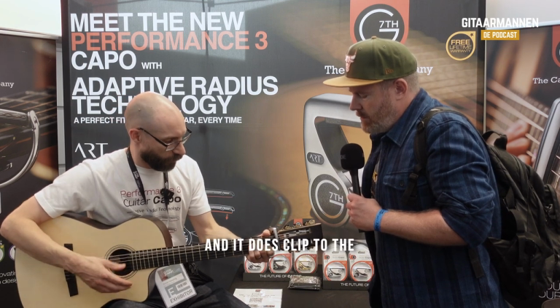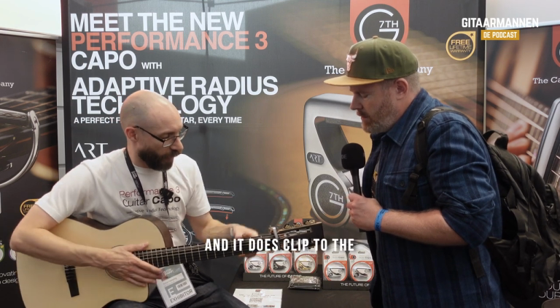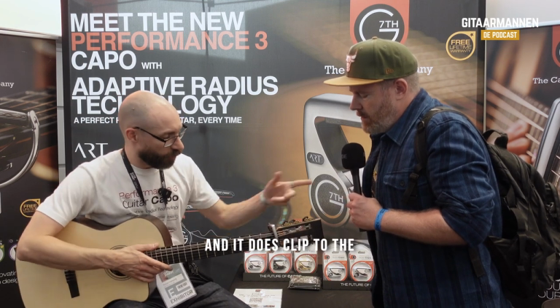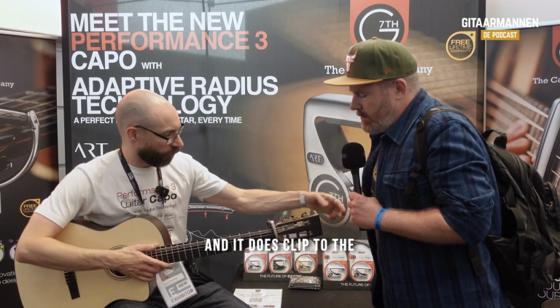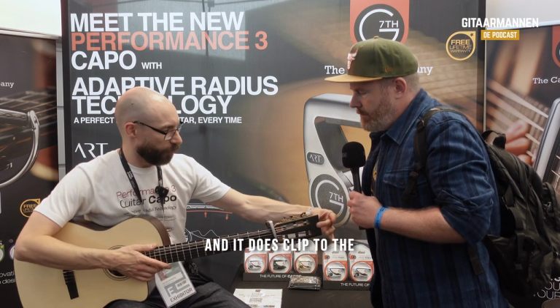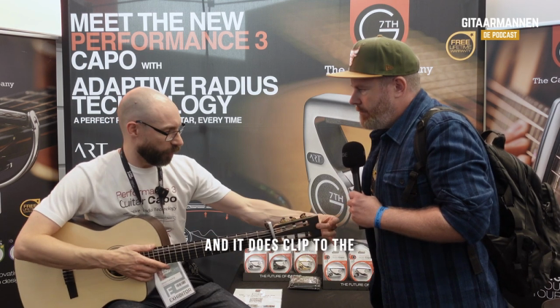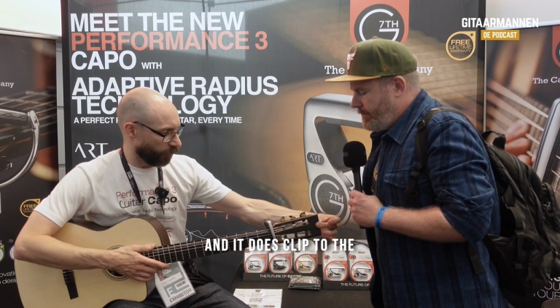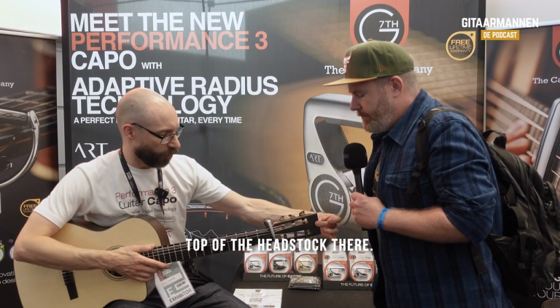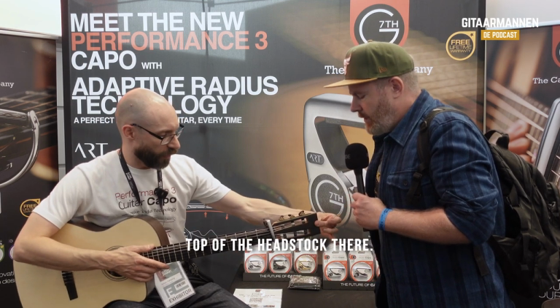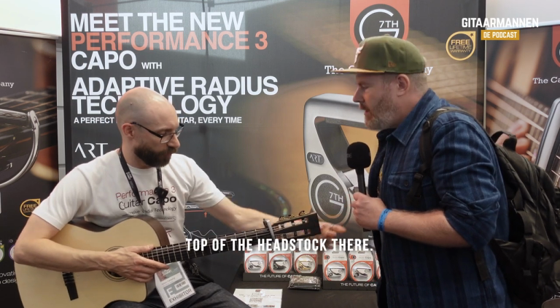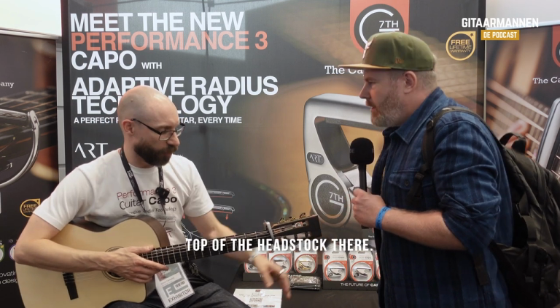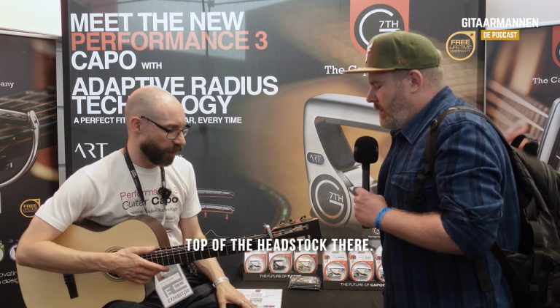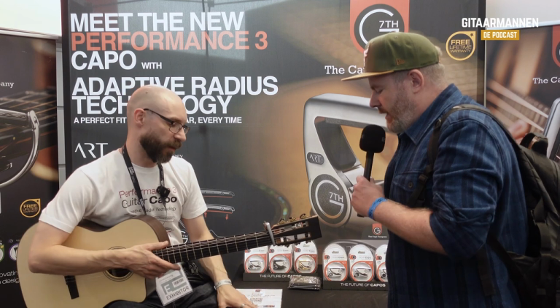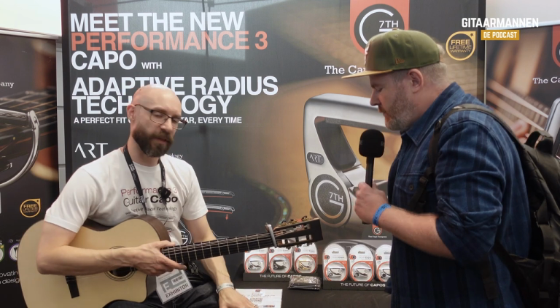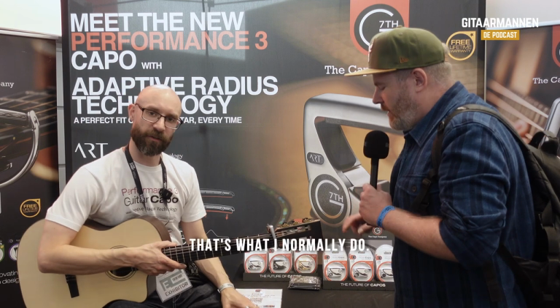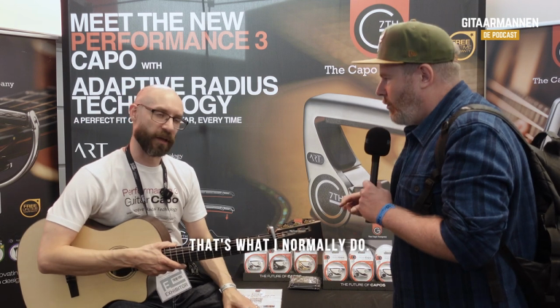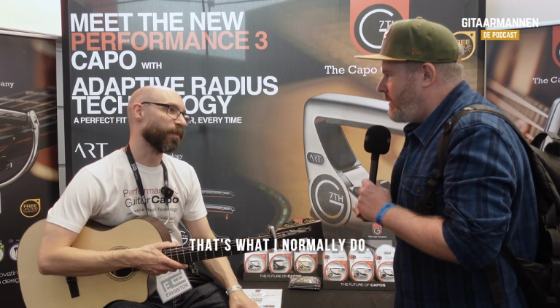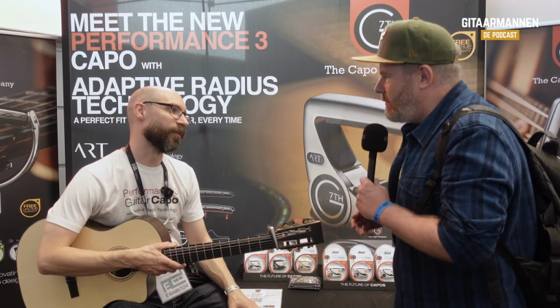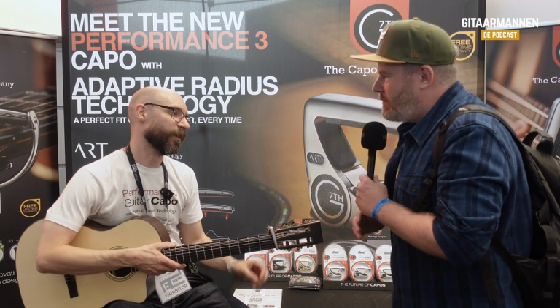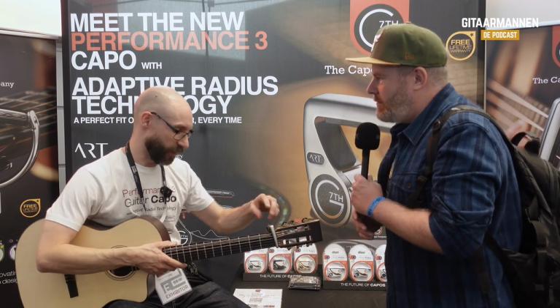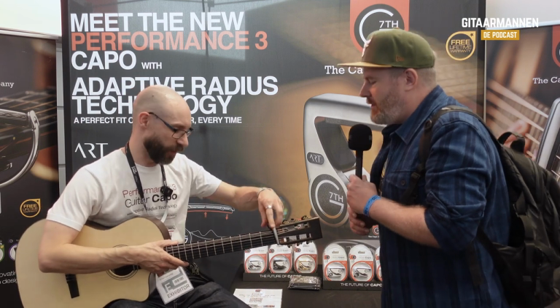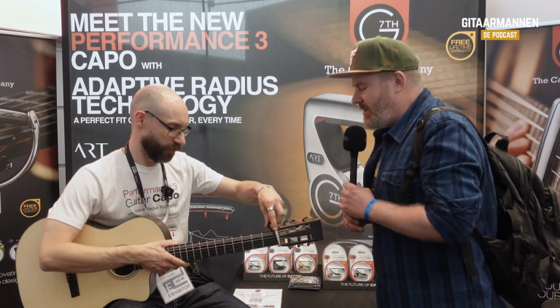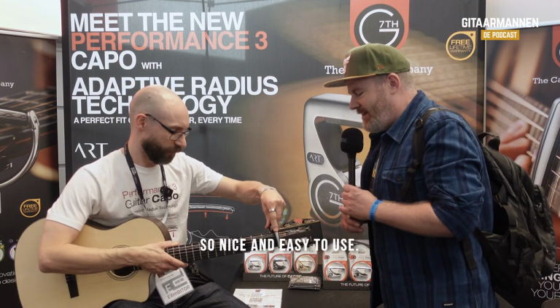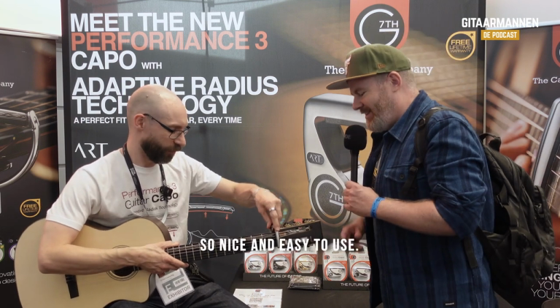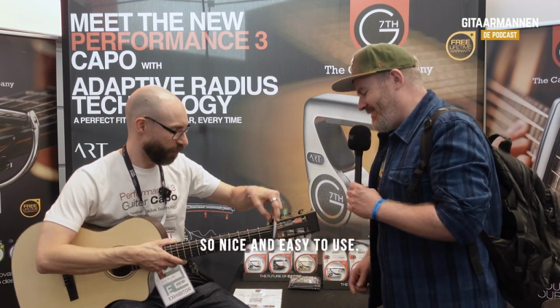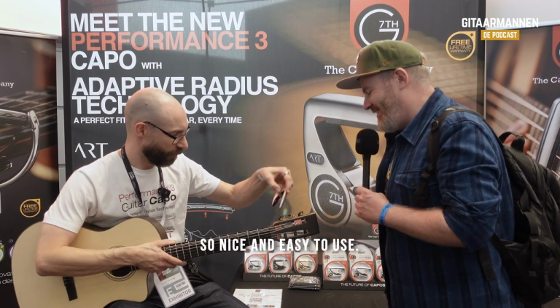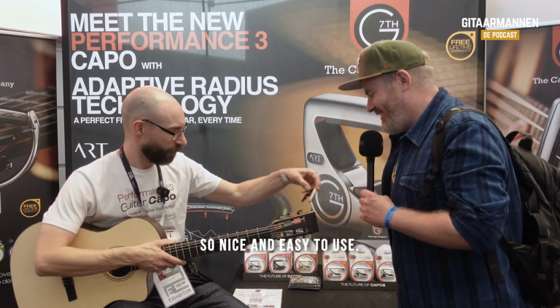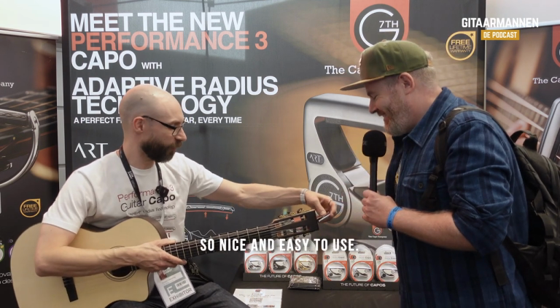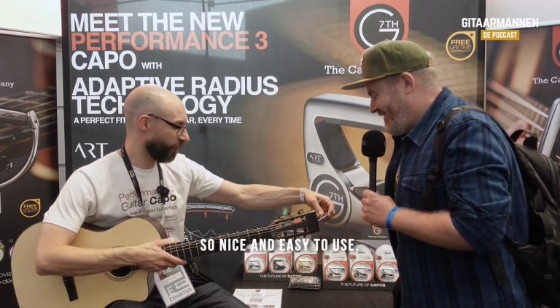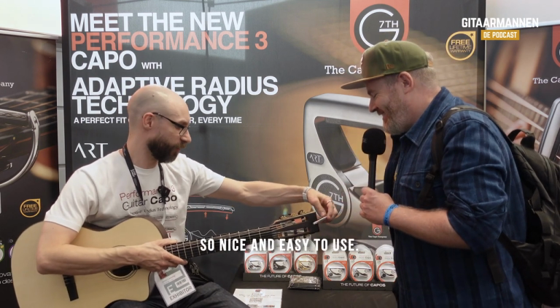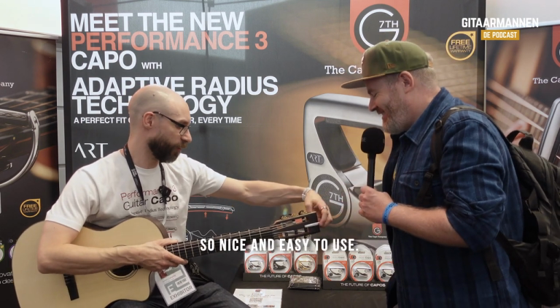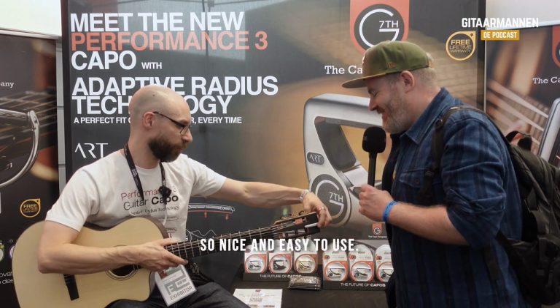And it does clip to the top of the headstock there. Yeah, that's what I normally do. So, nice and easy to use.